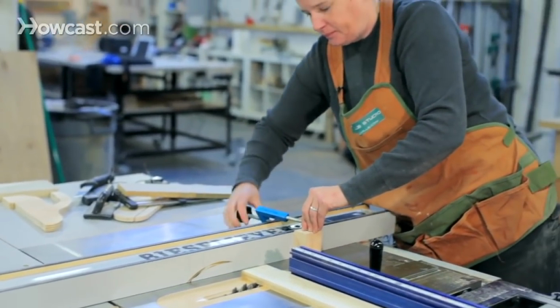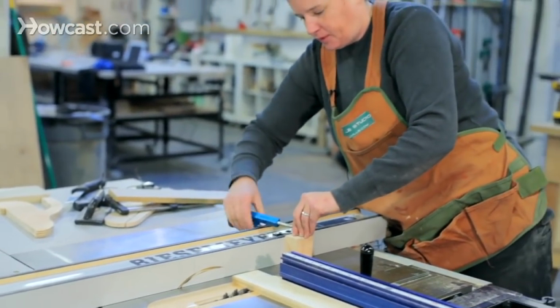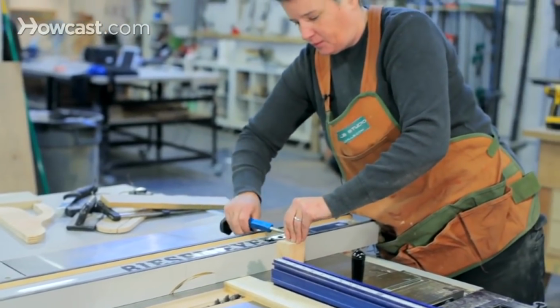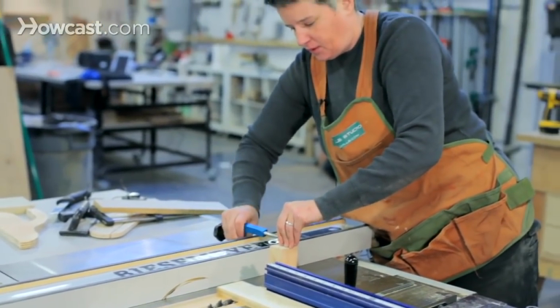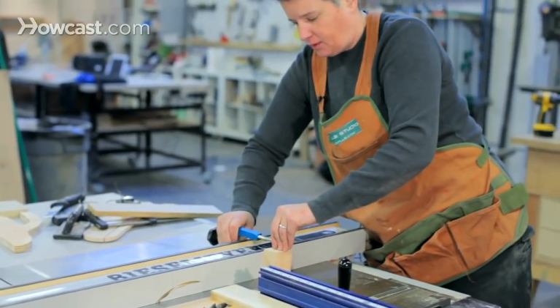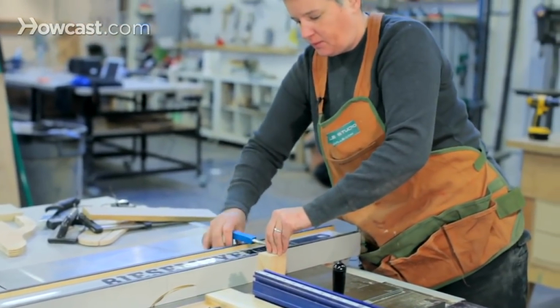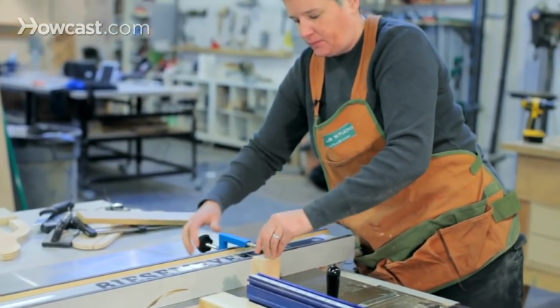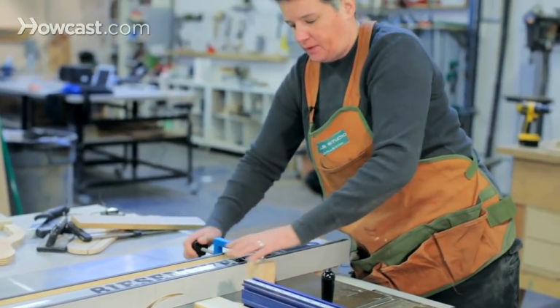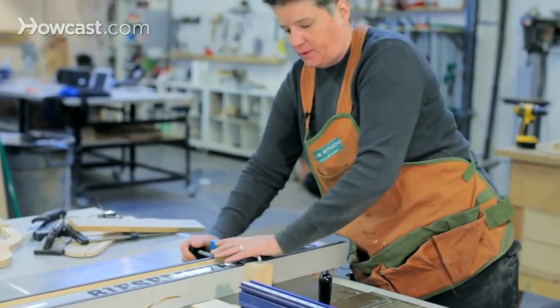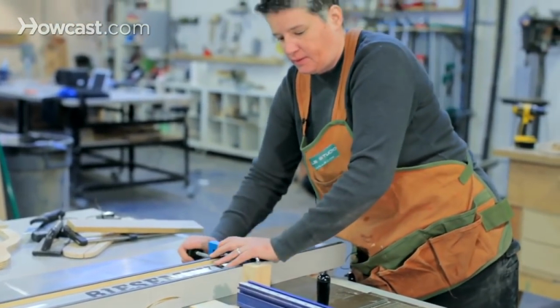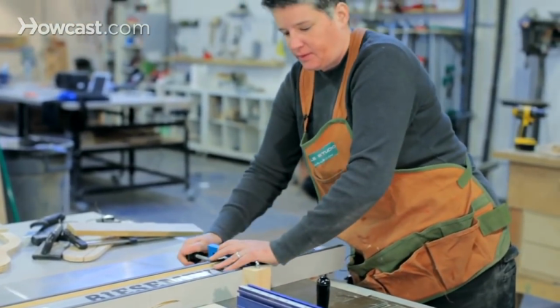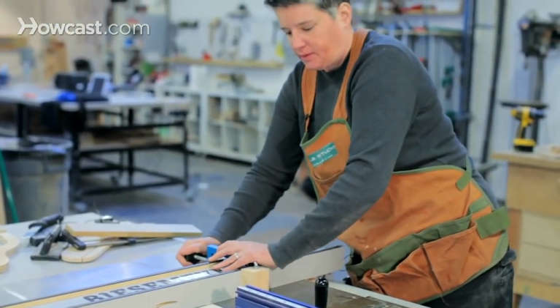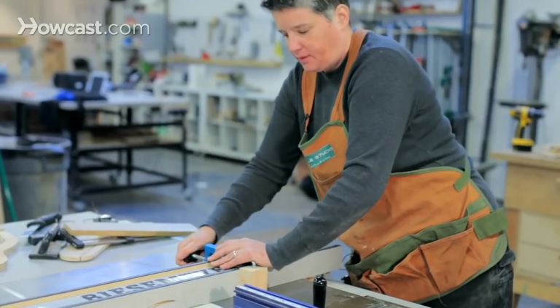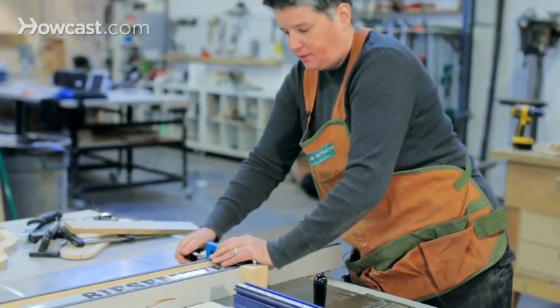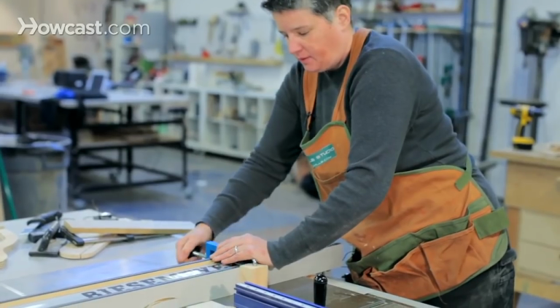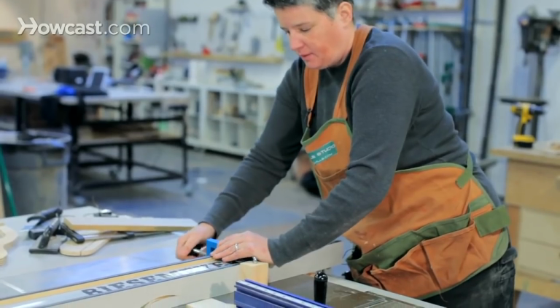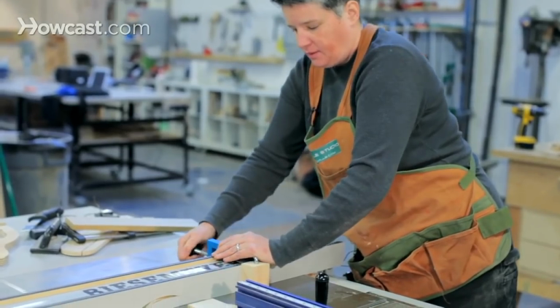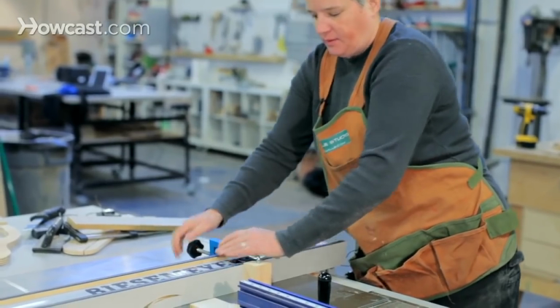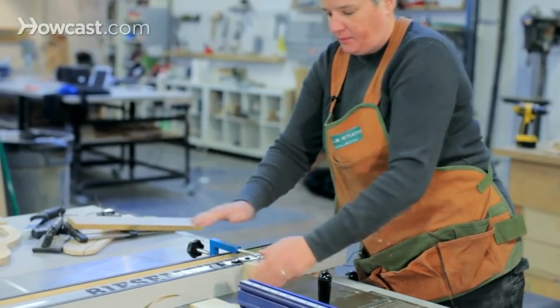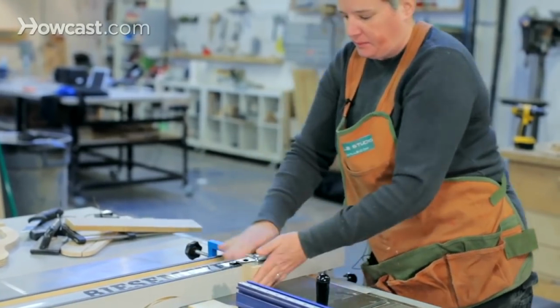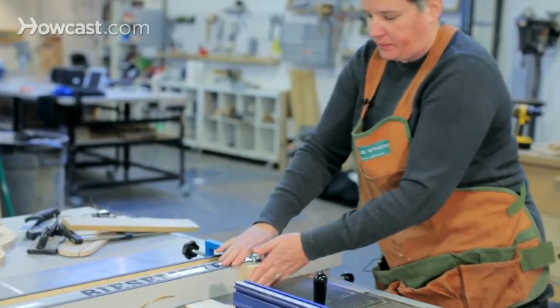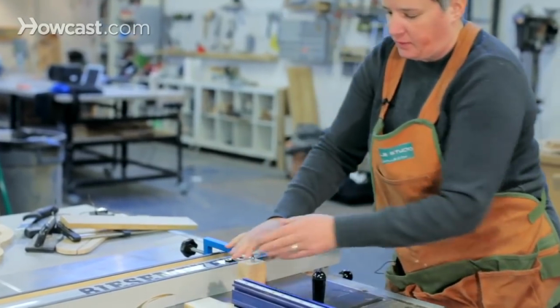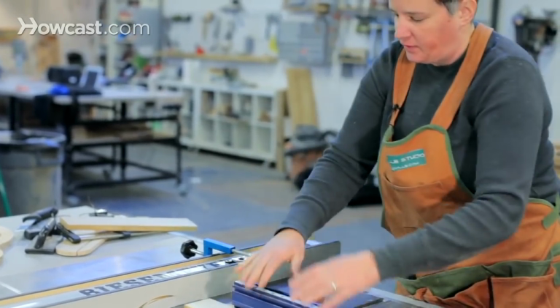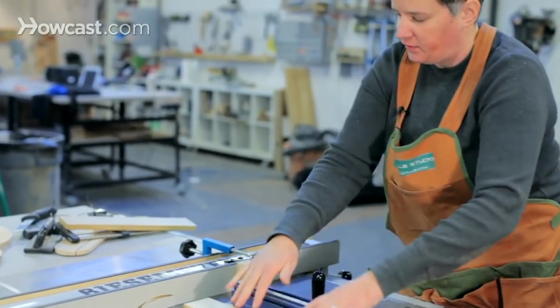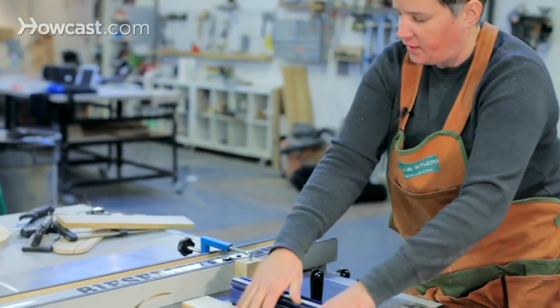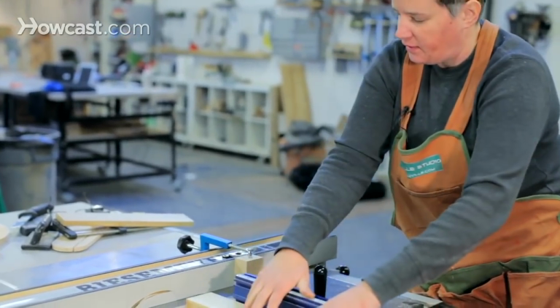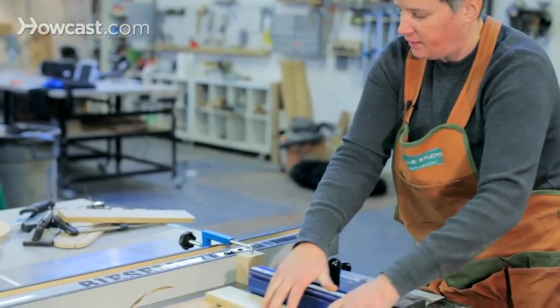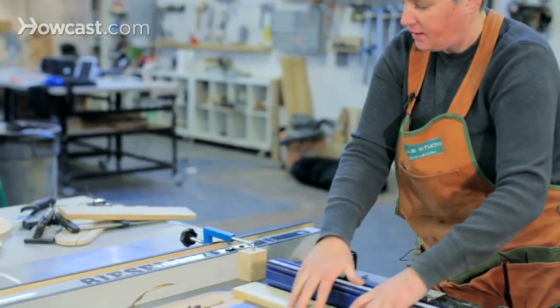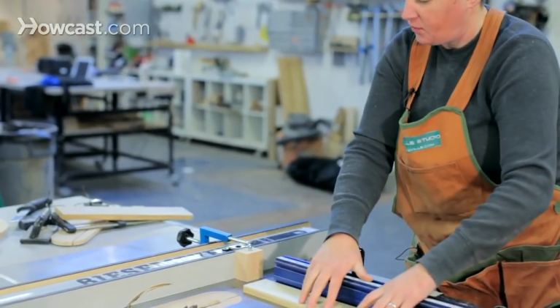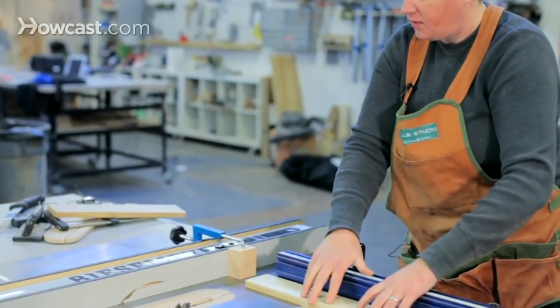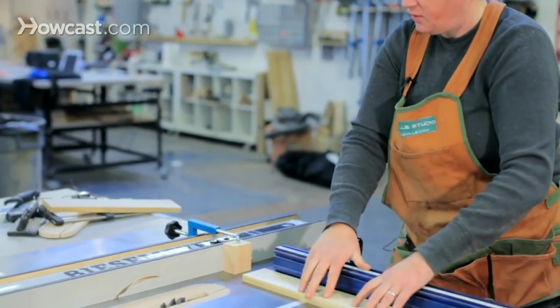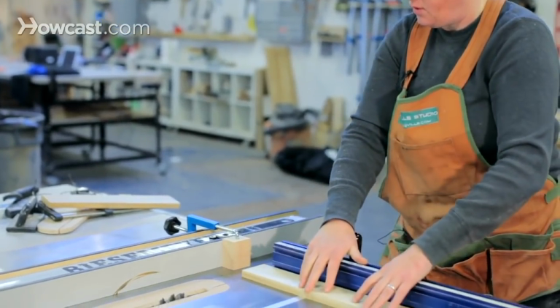There we go. All right, that's set — now we're ready to go.